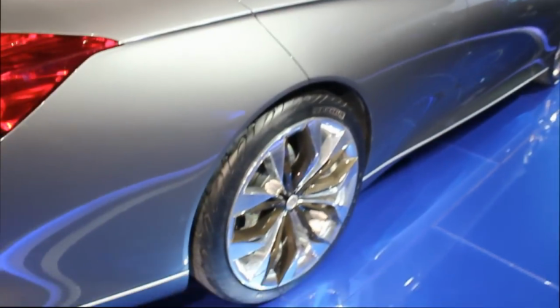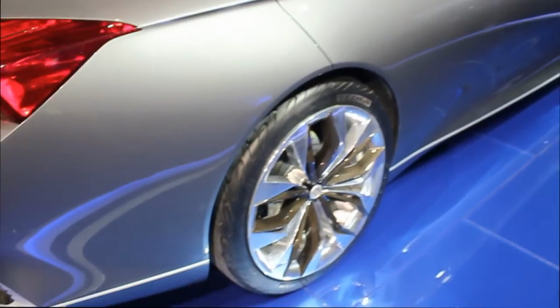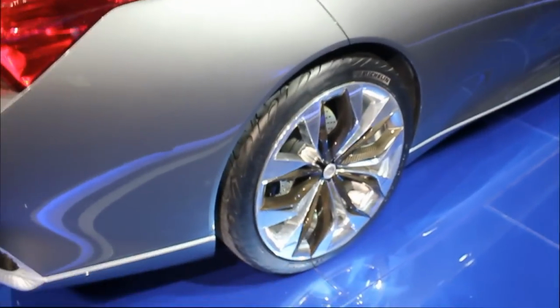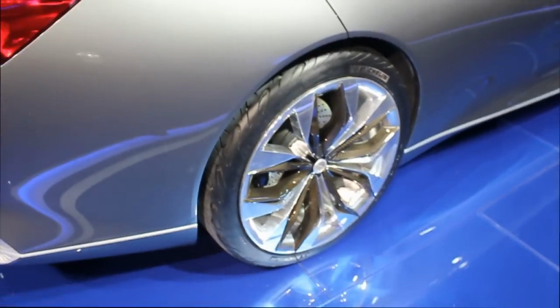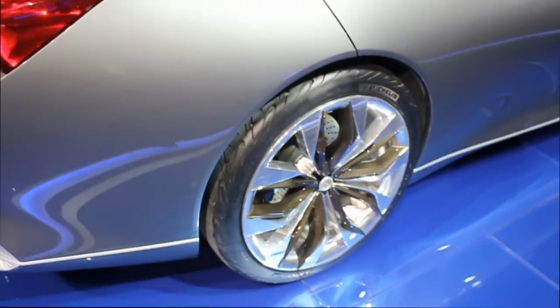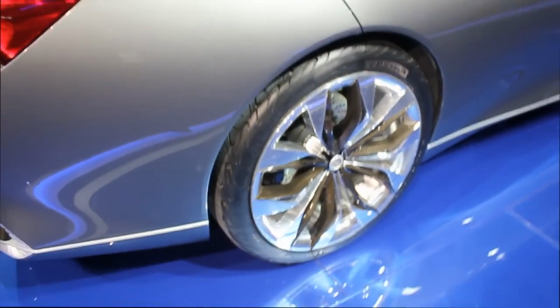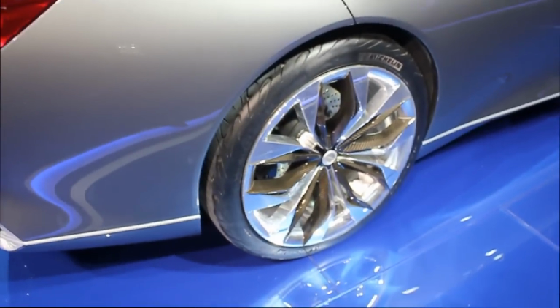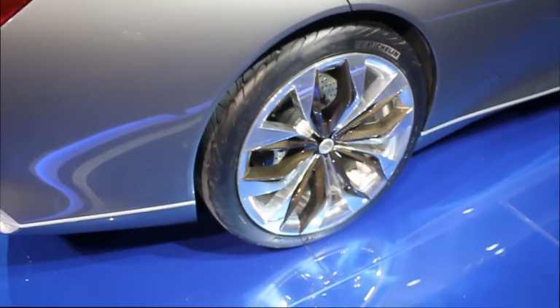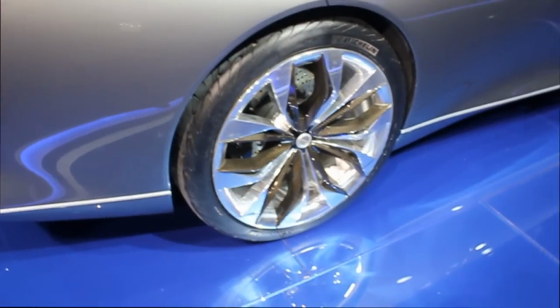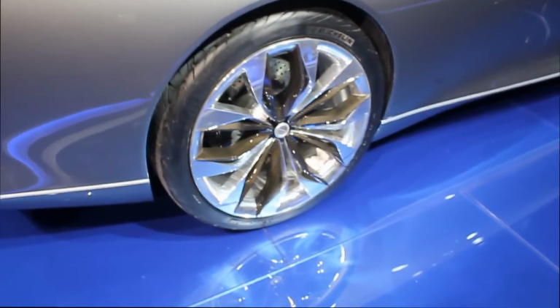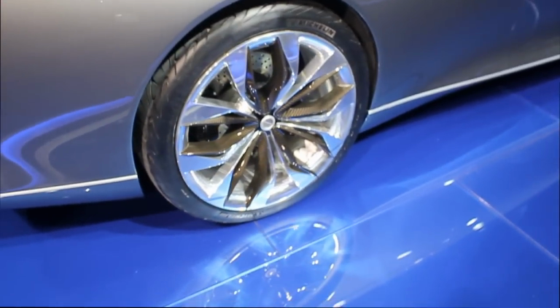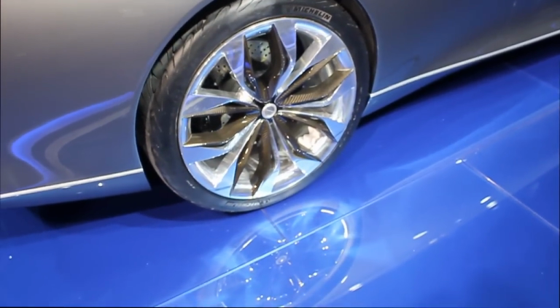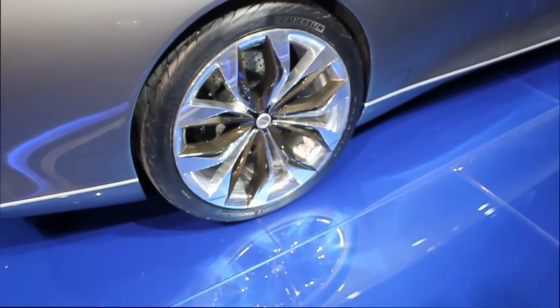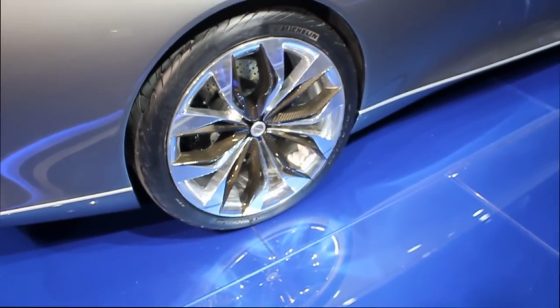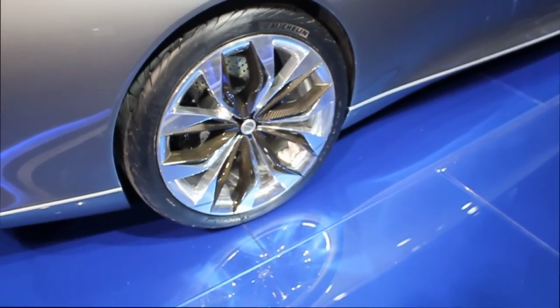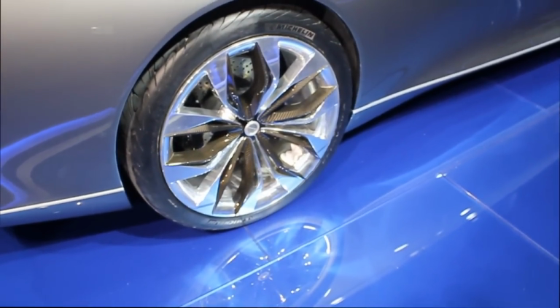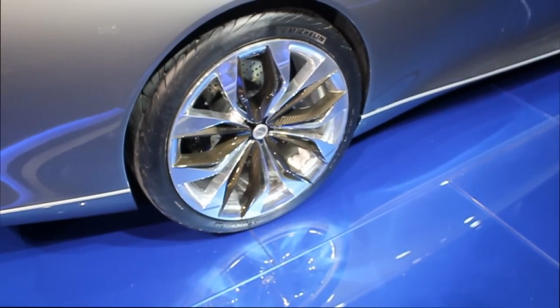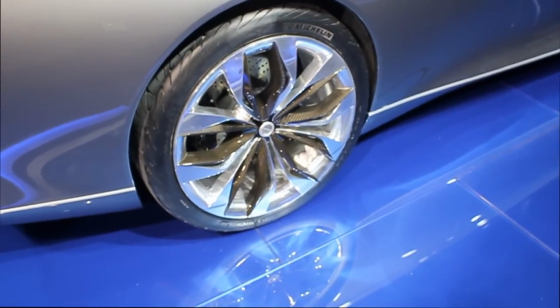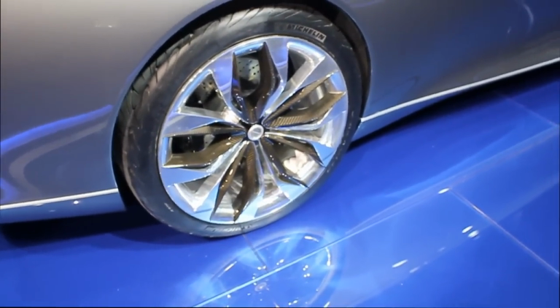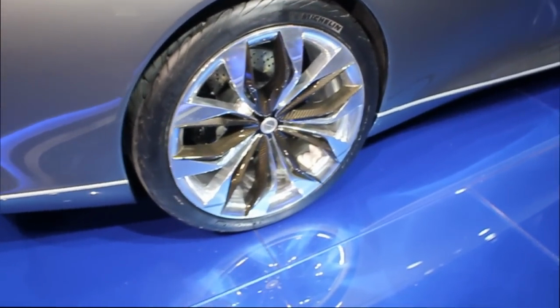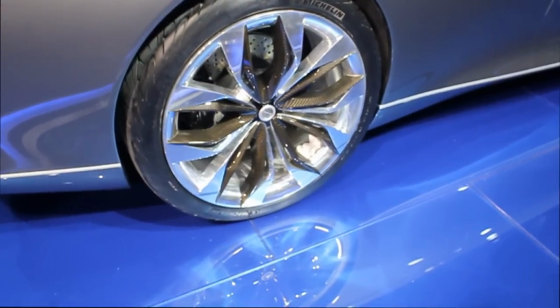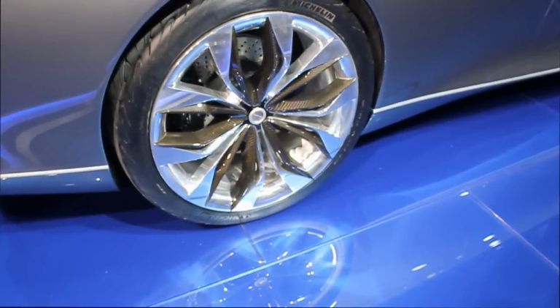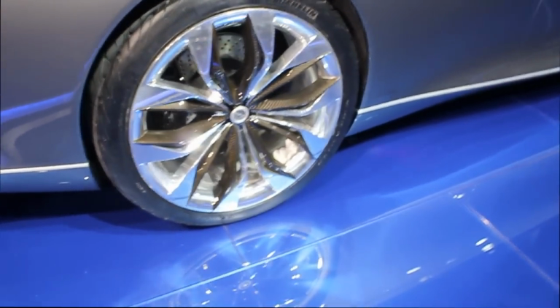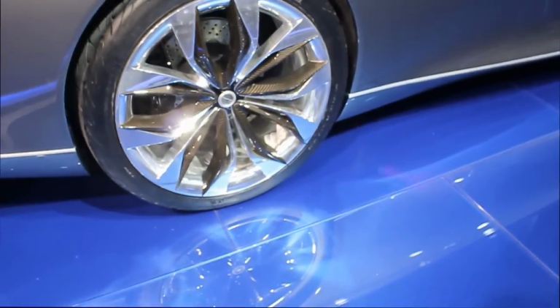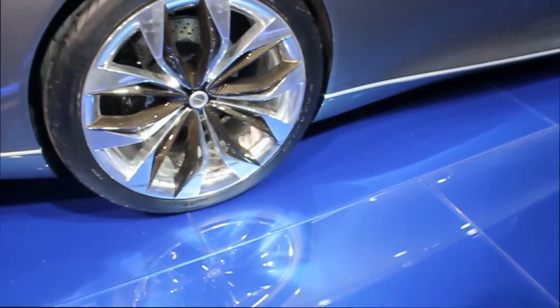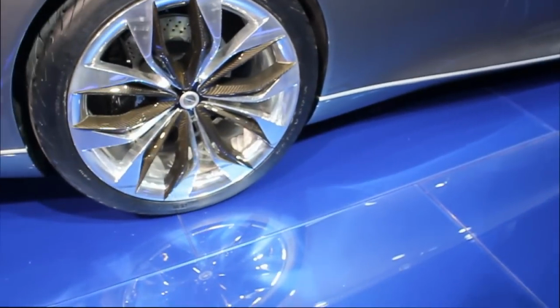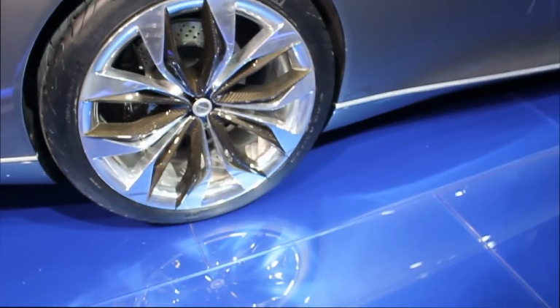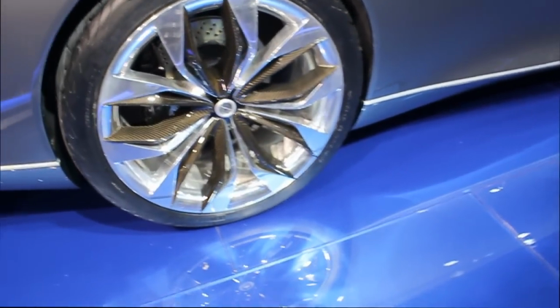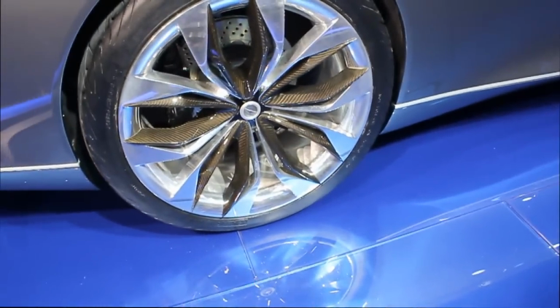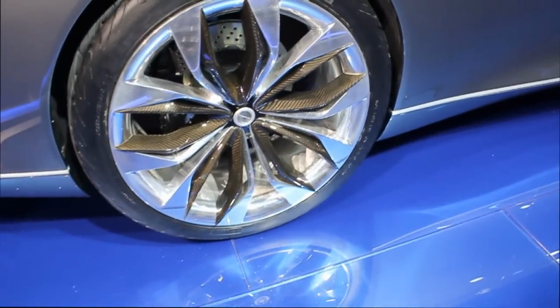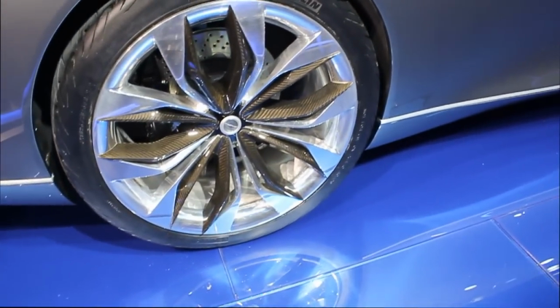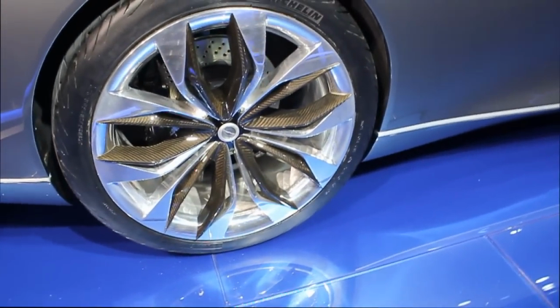You can see the wheels — it's very flashy. You have big calipers inside.